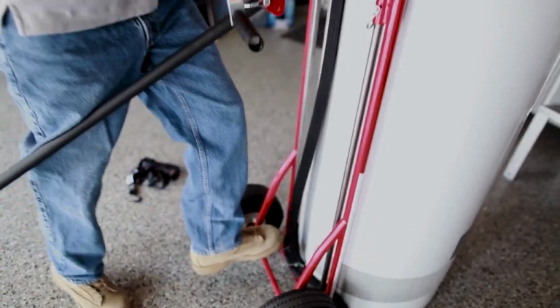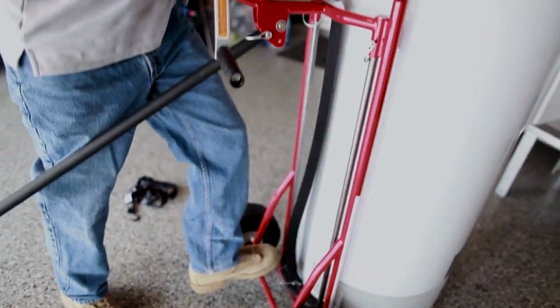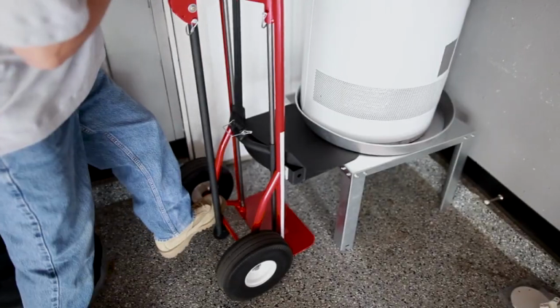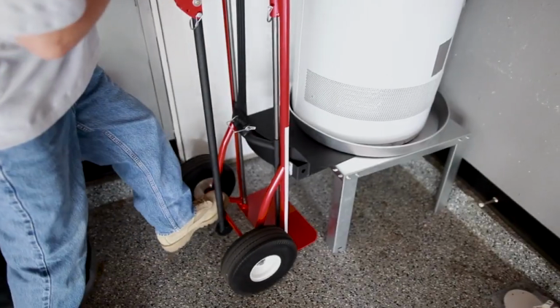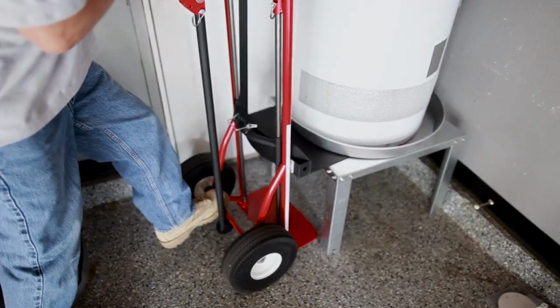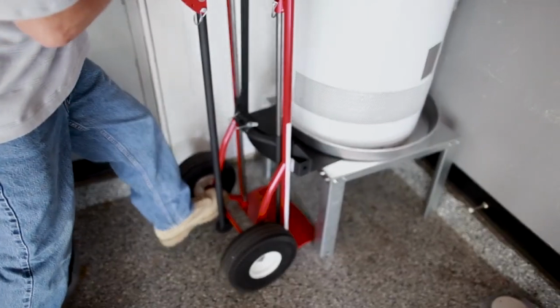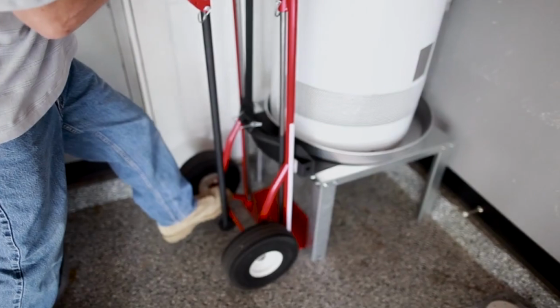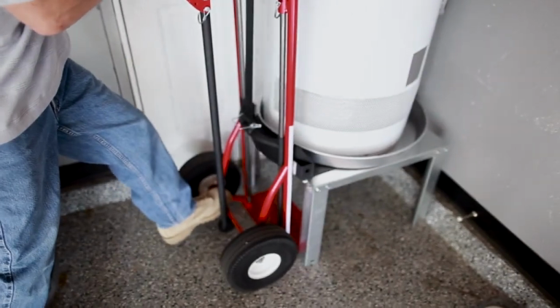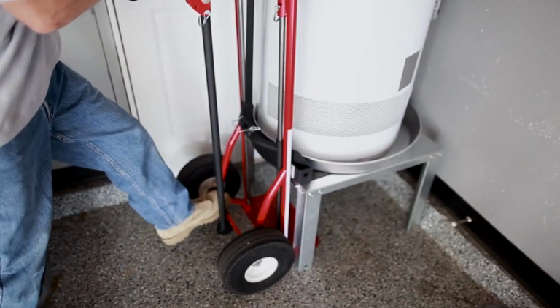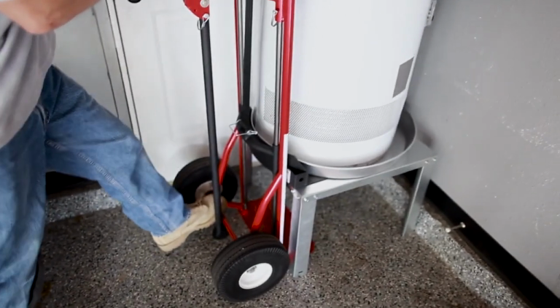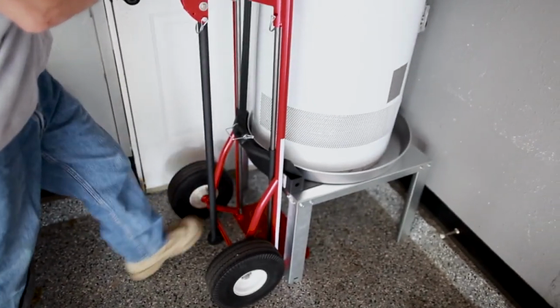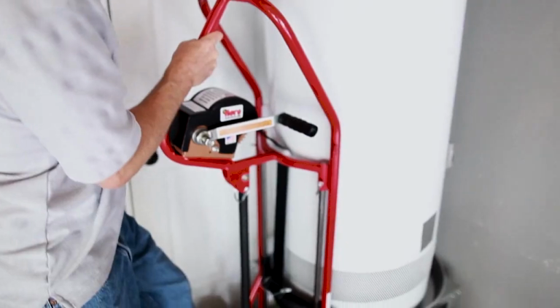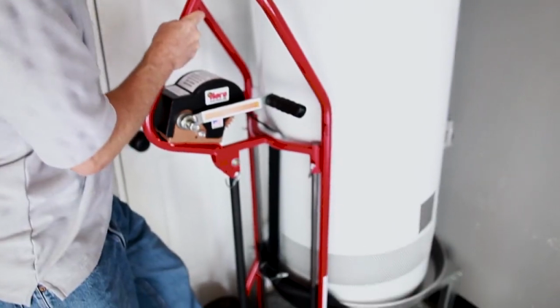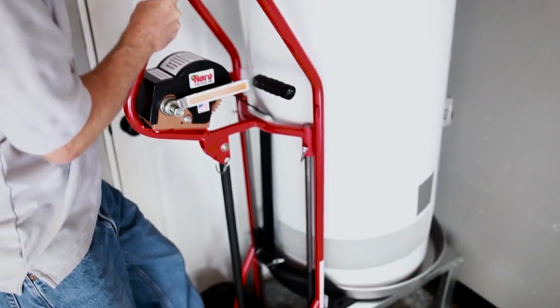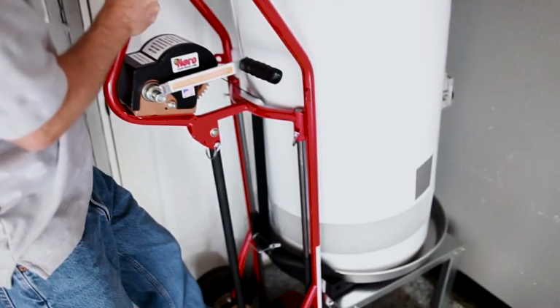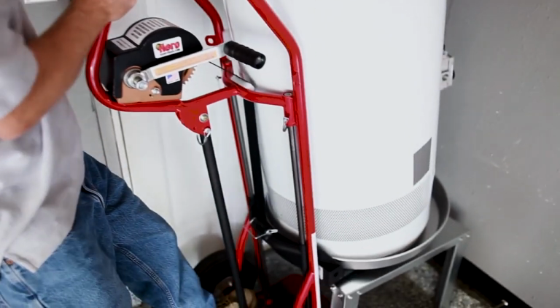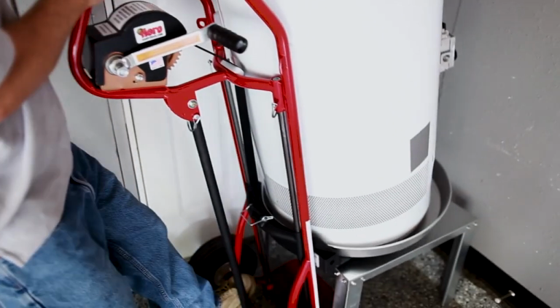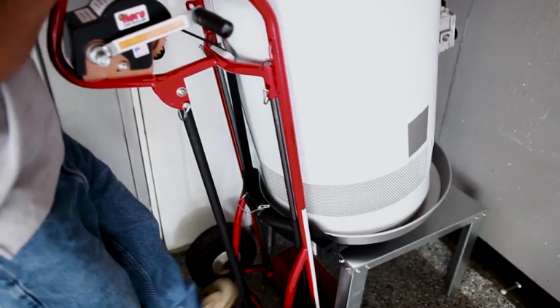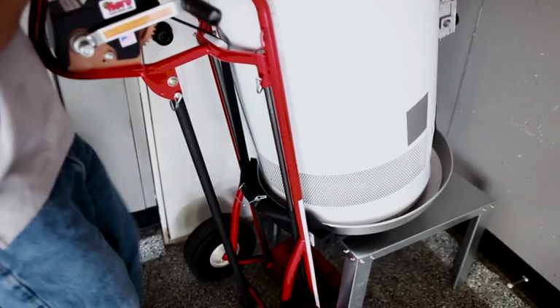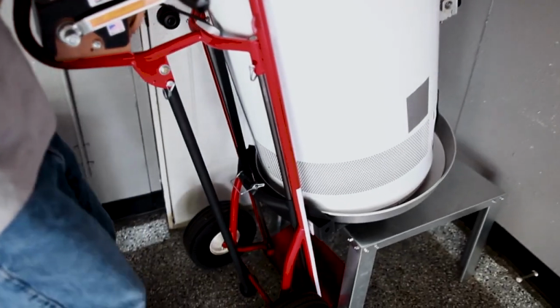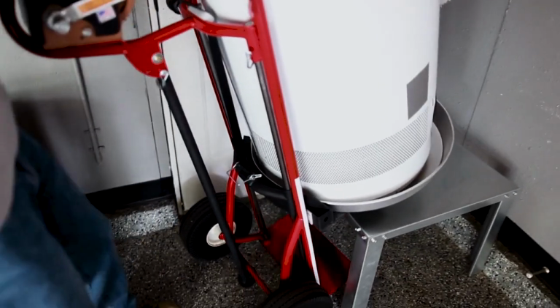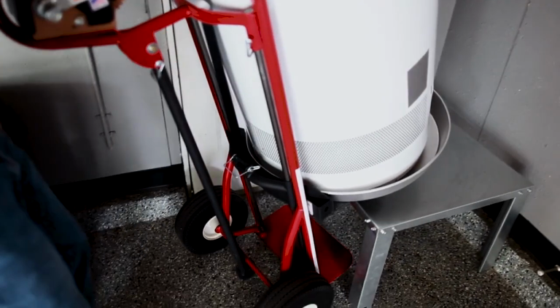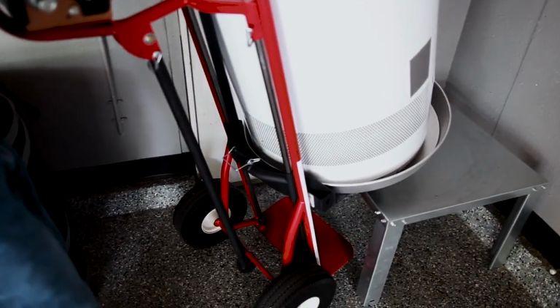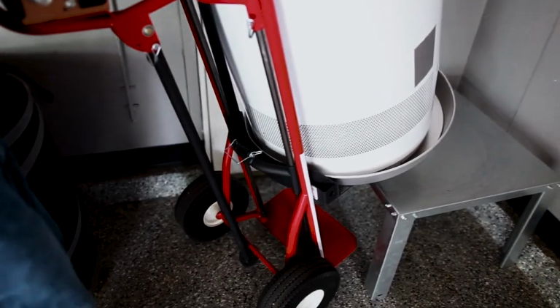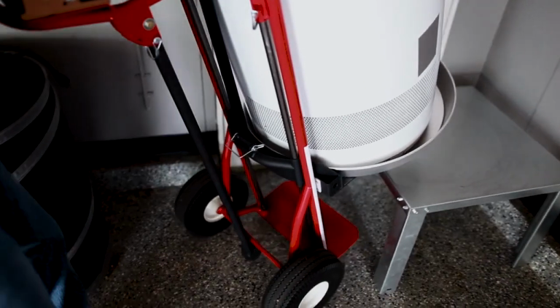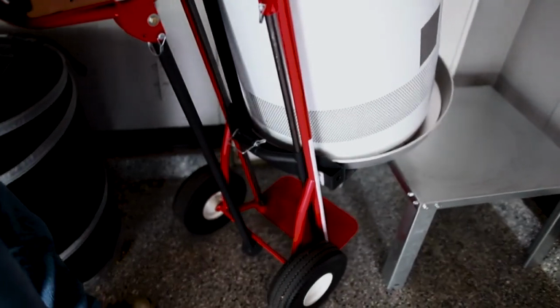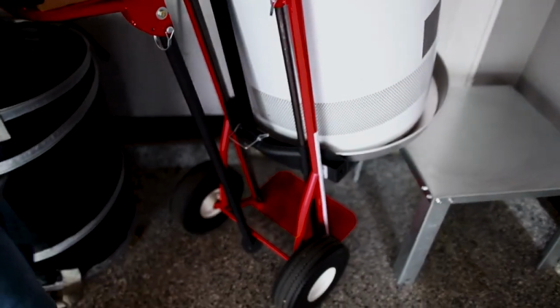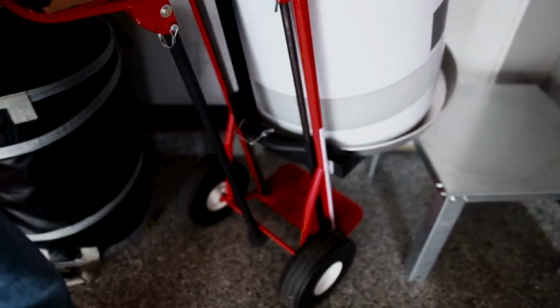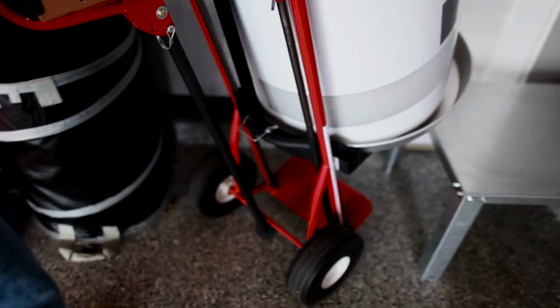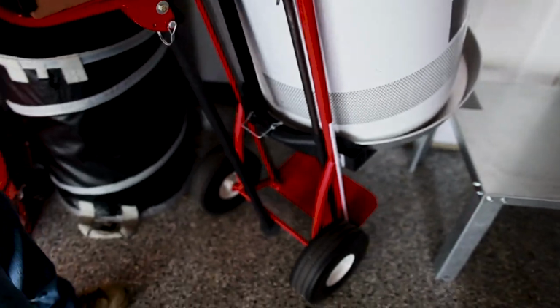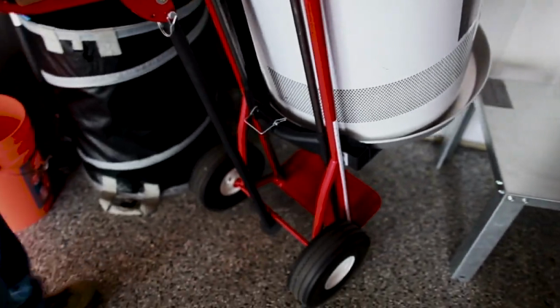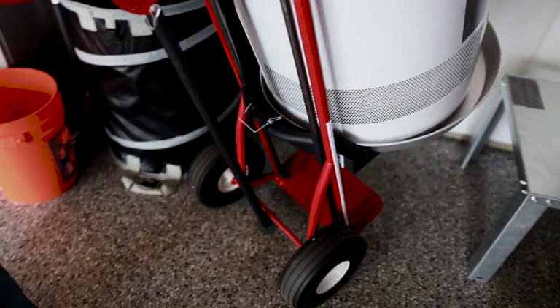When using the Hero Hand Truck in a tight location, the tripod leg can remain closed until you have the proper space to open it.